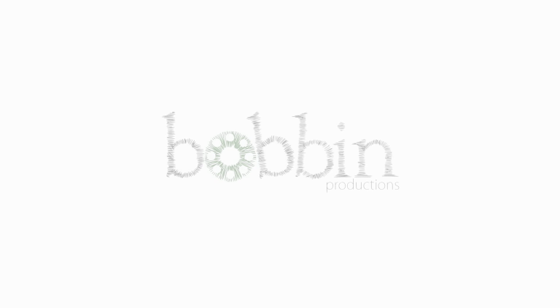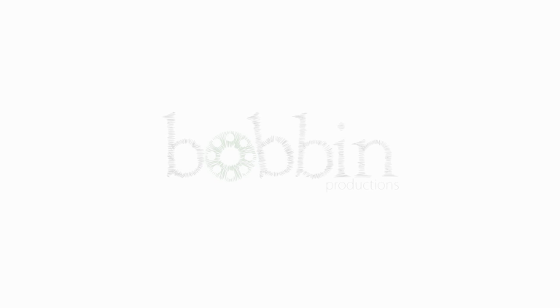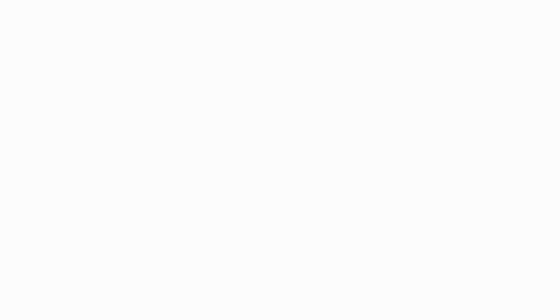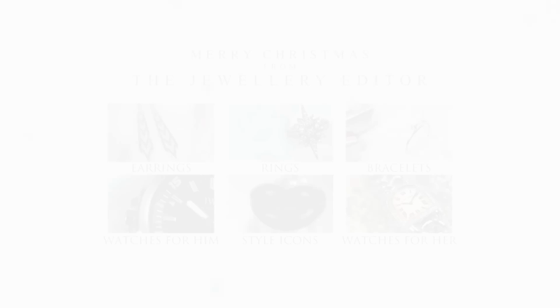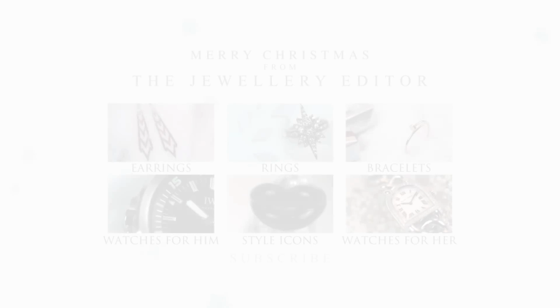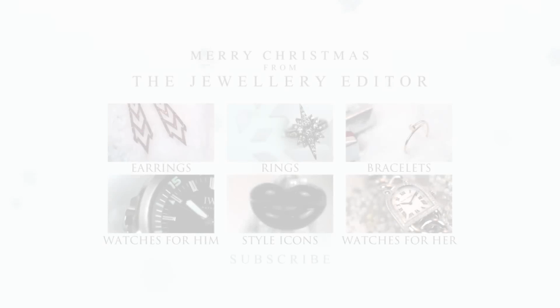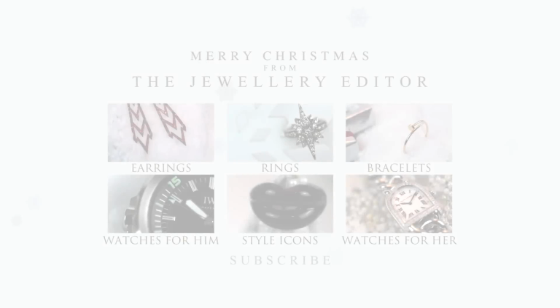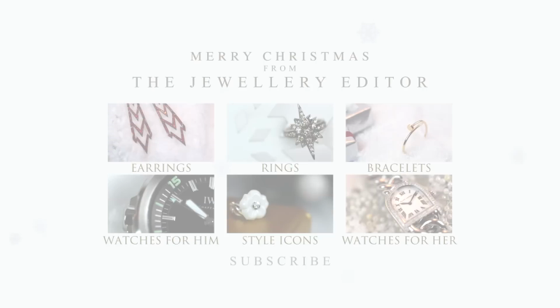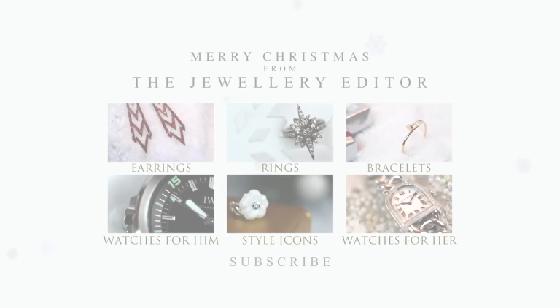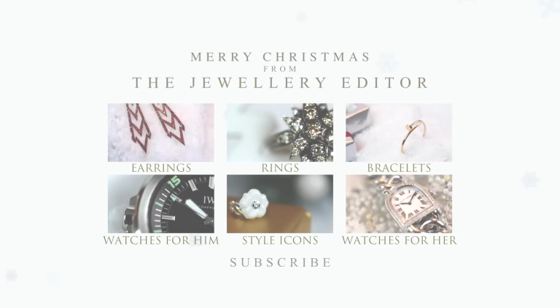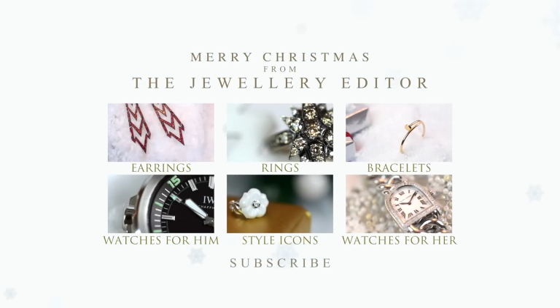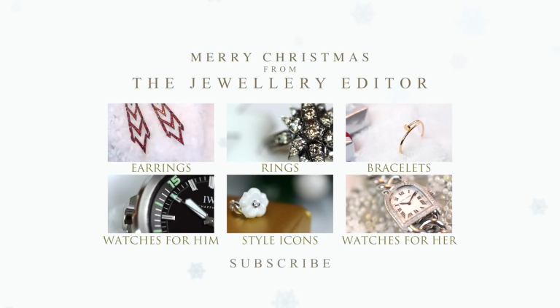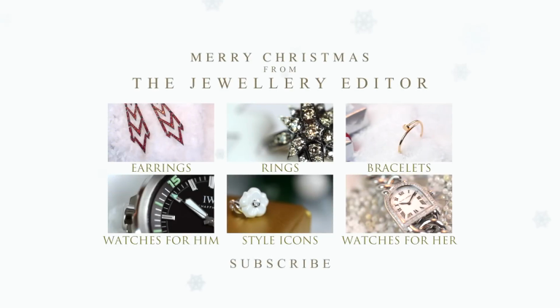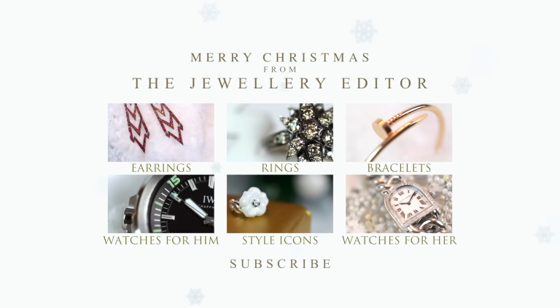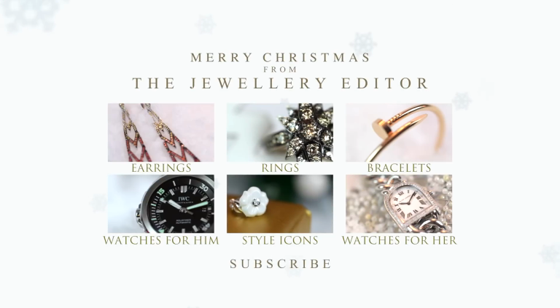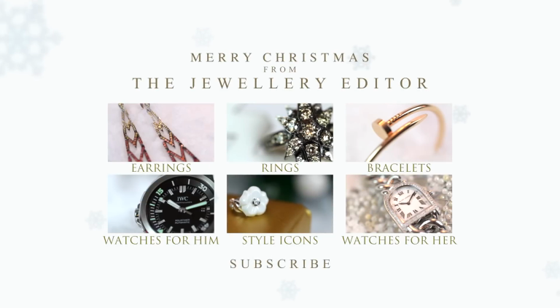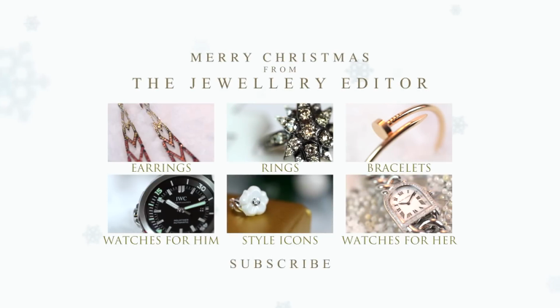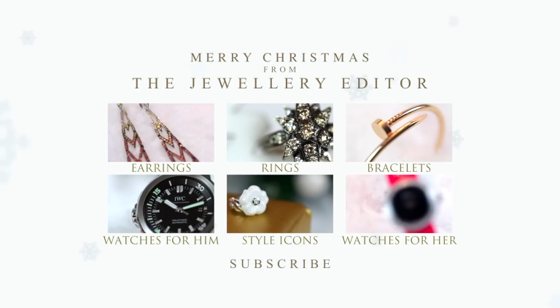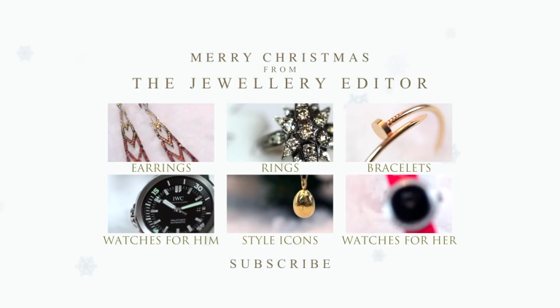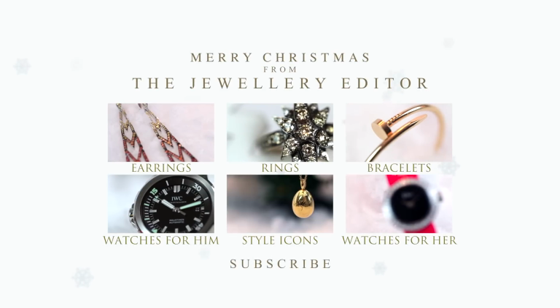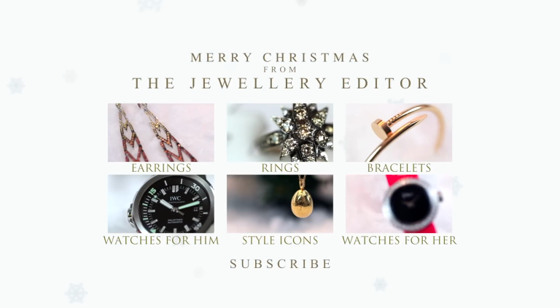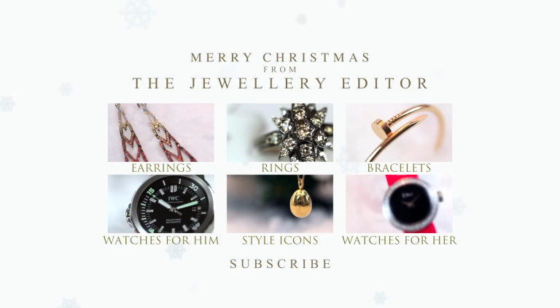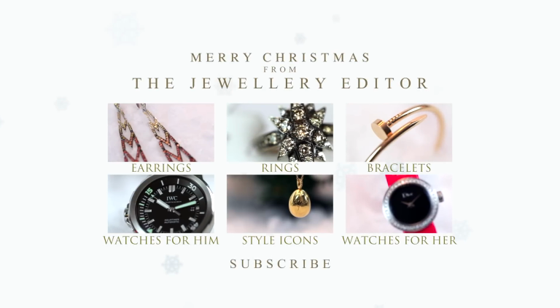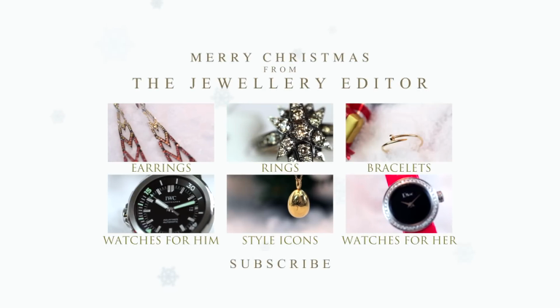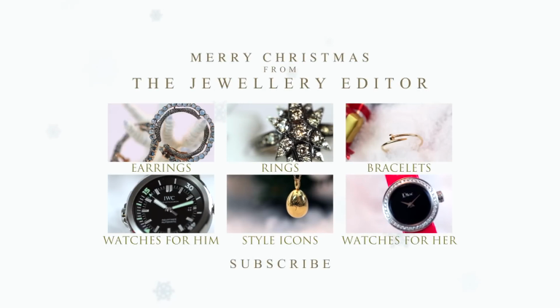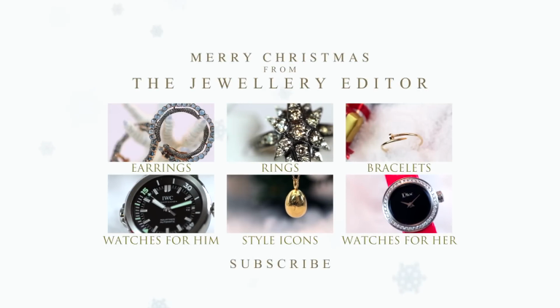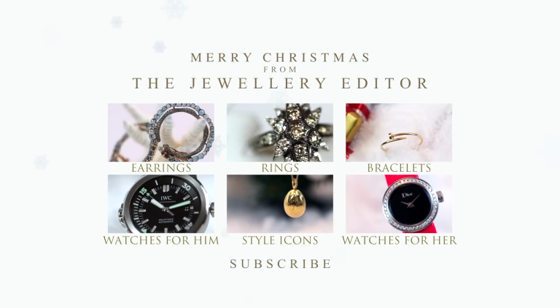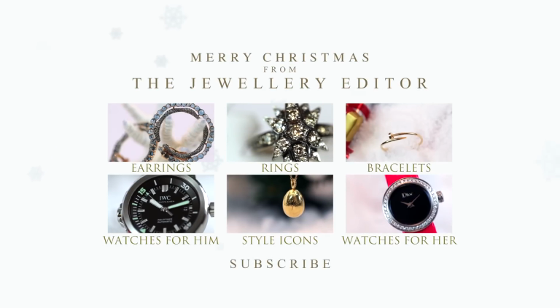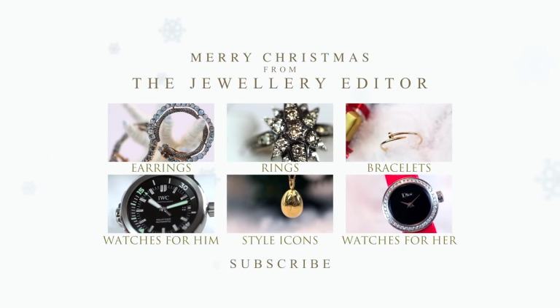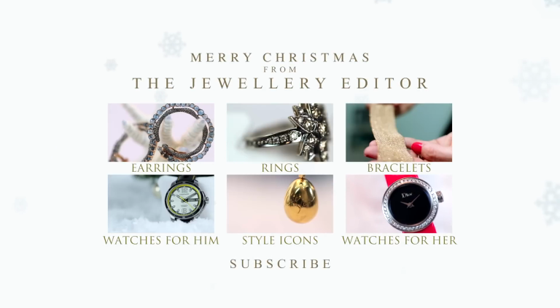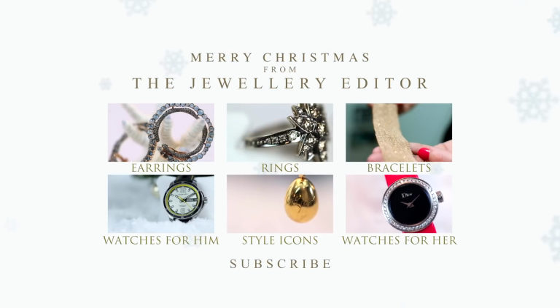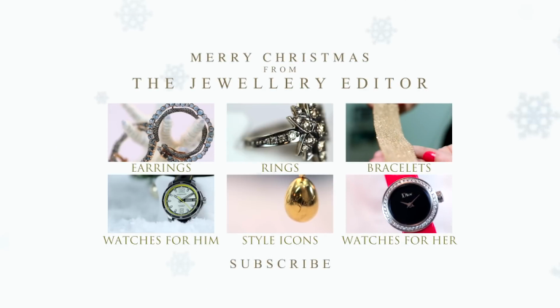If you want to know all that's happening in the world of jewellery and watches, visit my website at www.thejewelleryeditor.com.